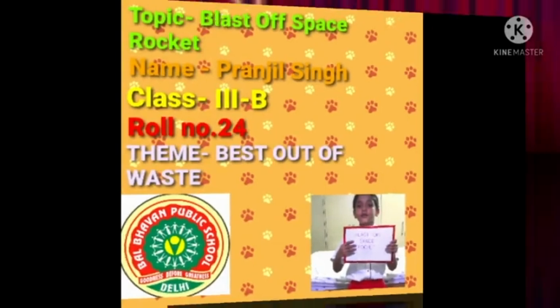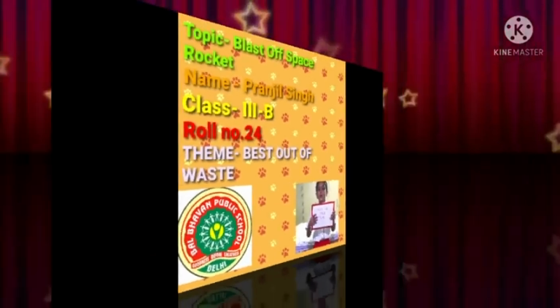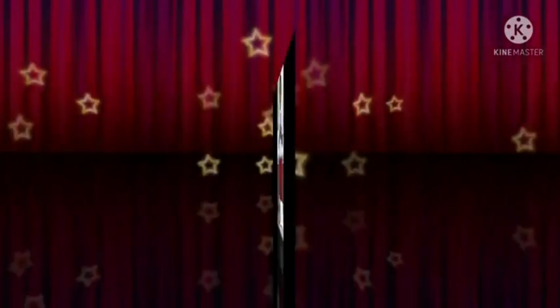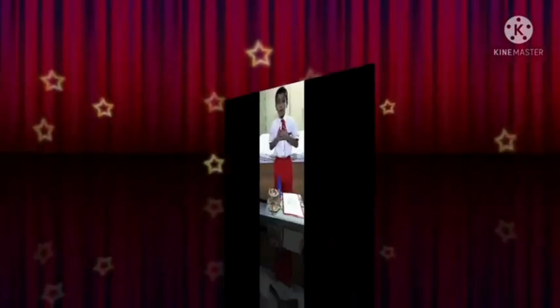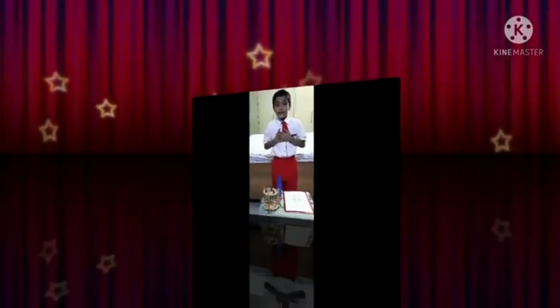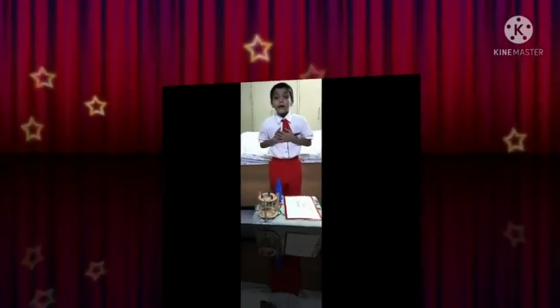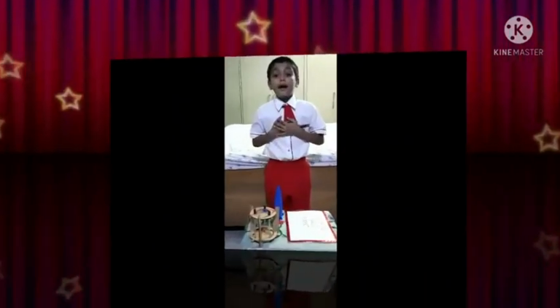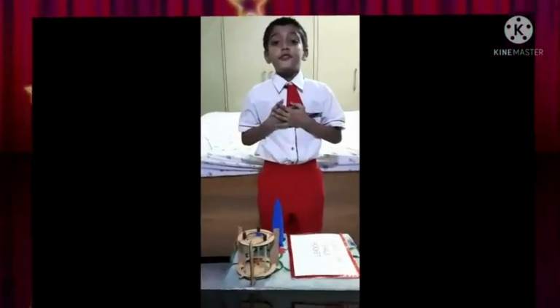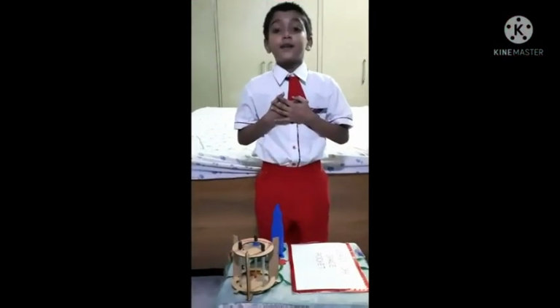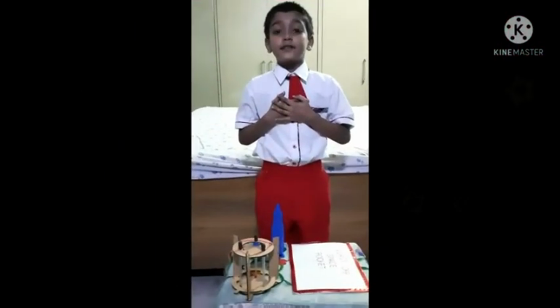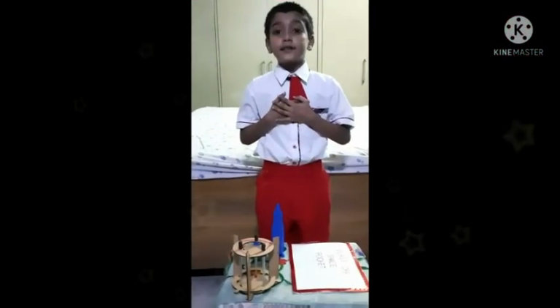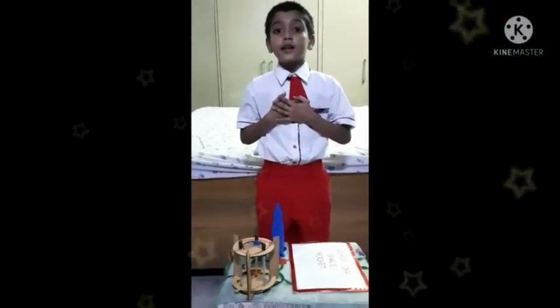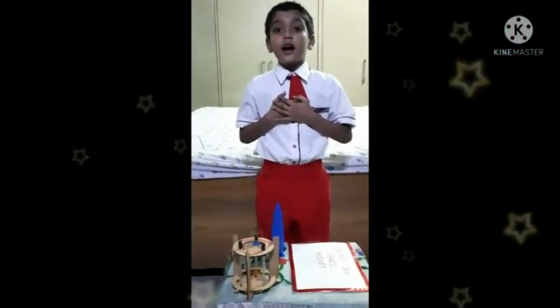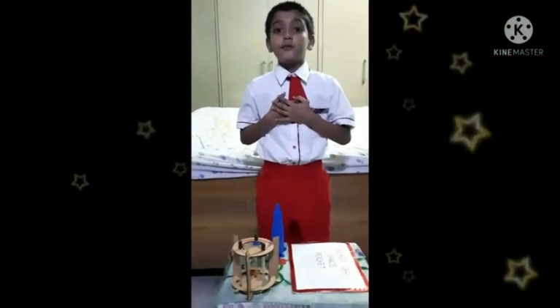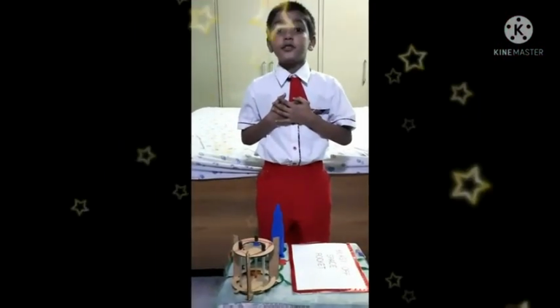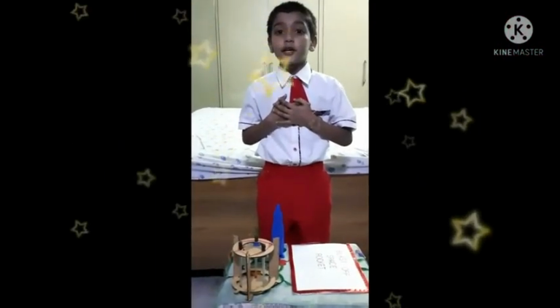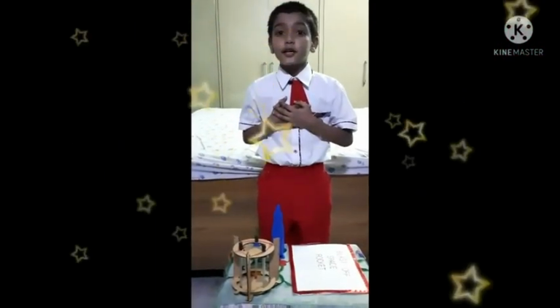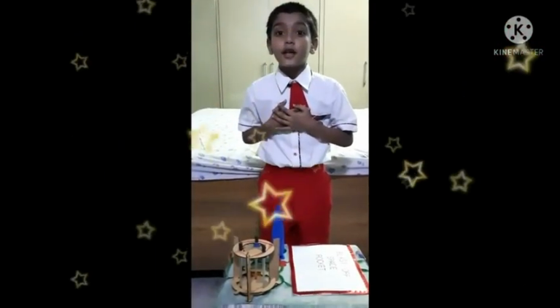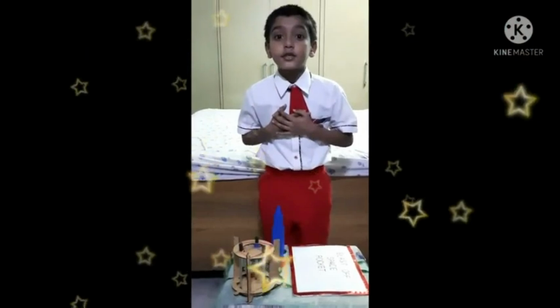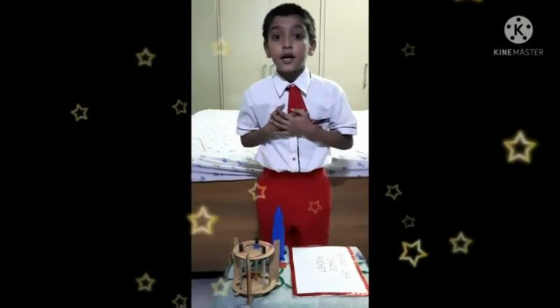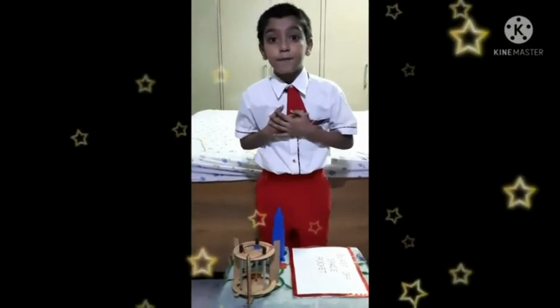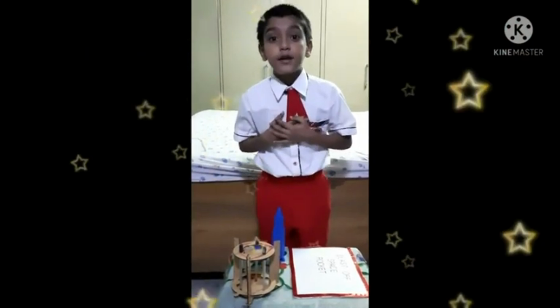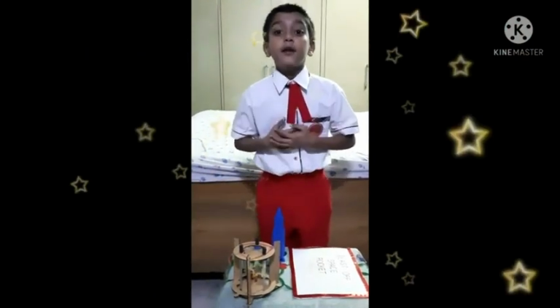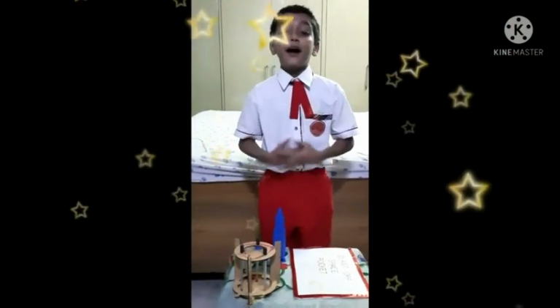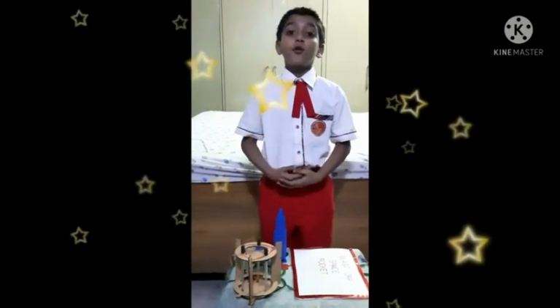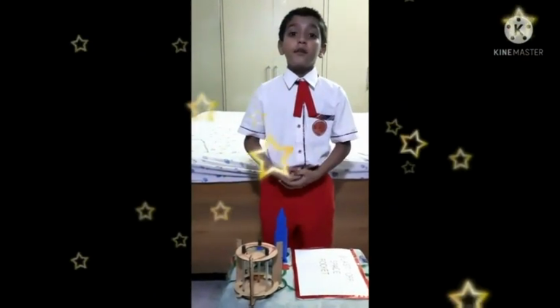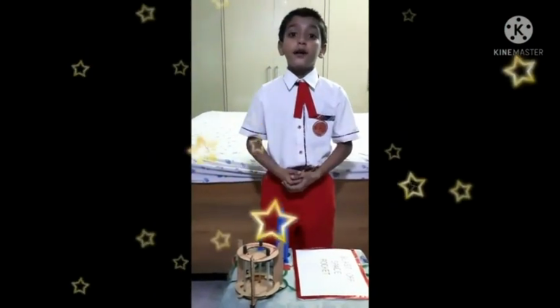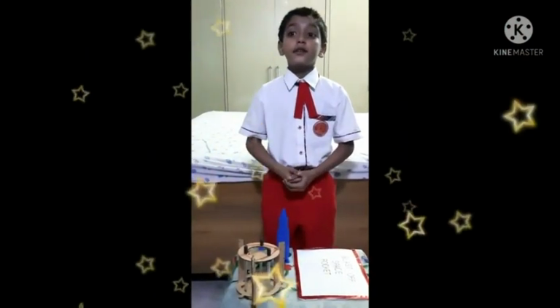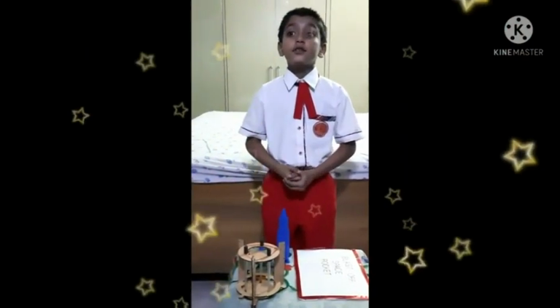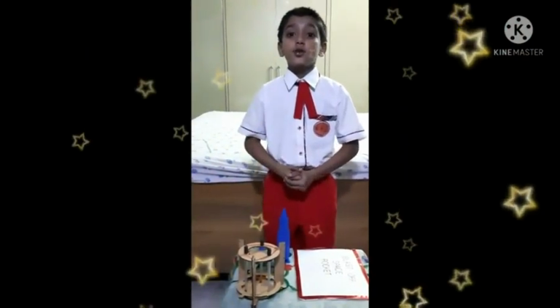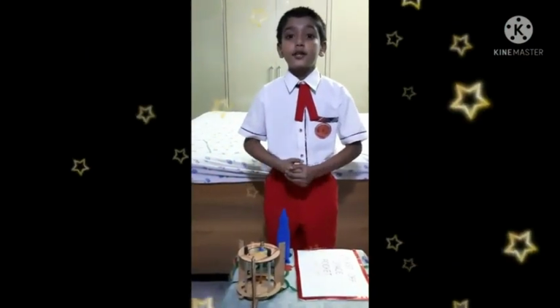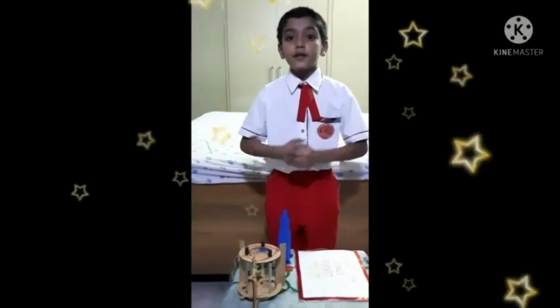Hello friends, my name is Pranjil Singh. I am studying in class 3rd B. My roll number is 24.